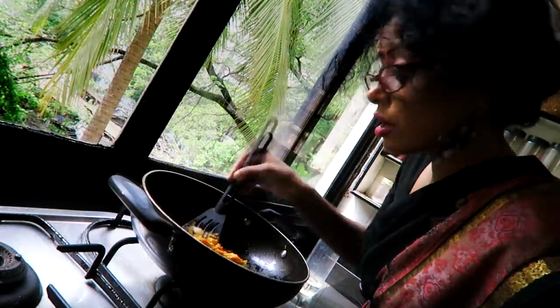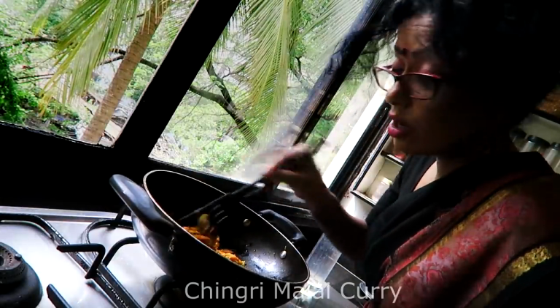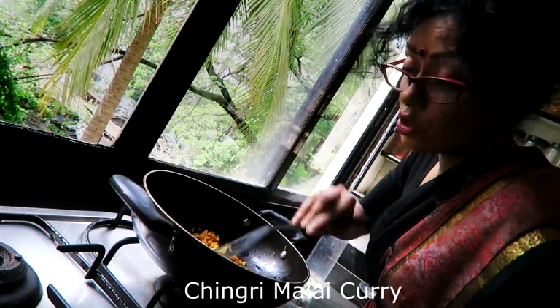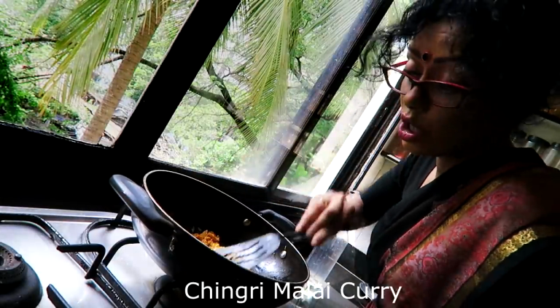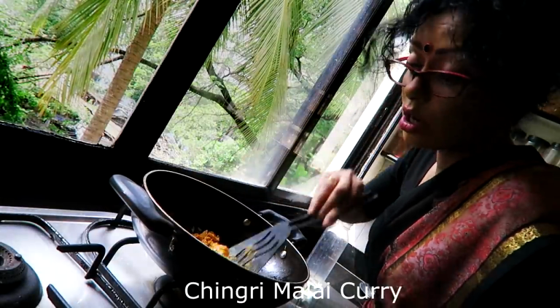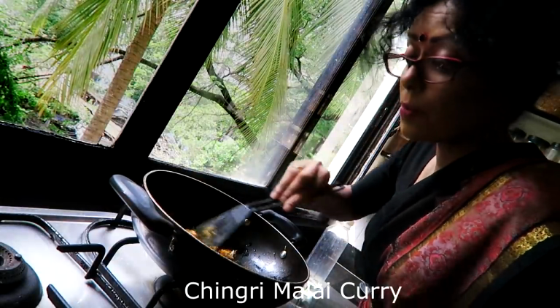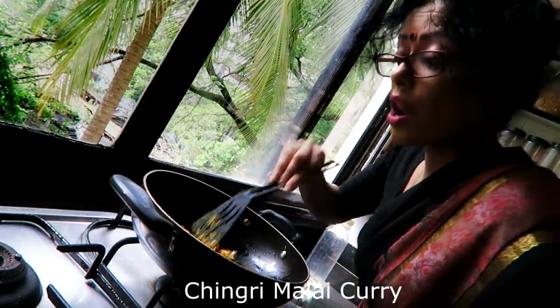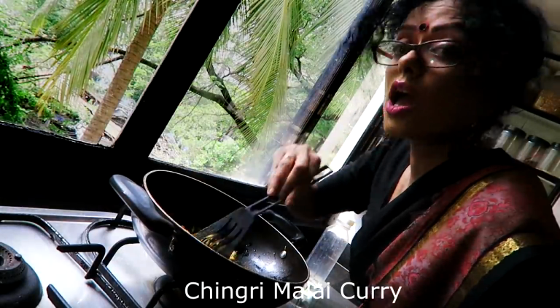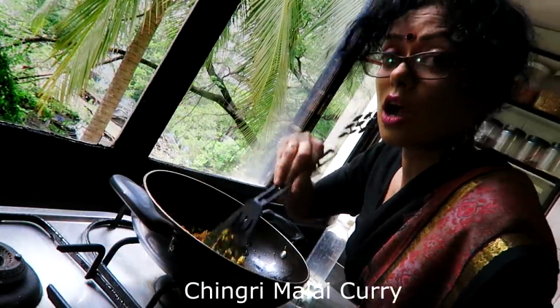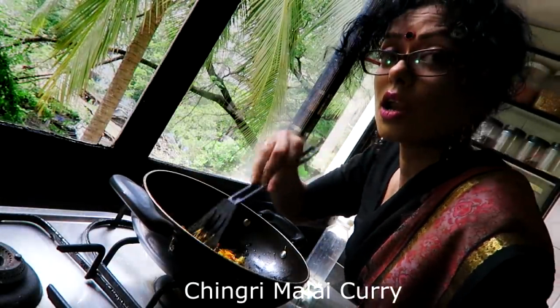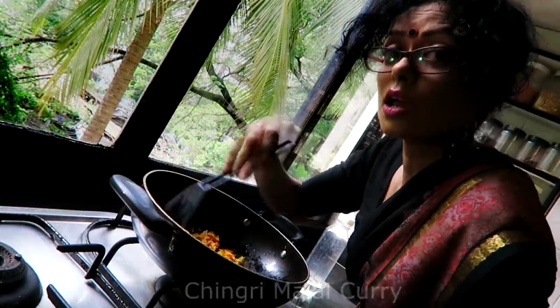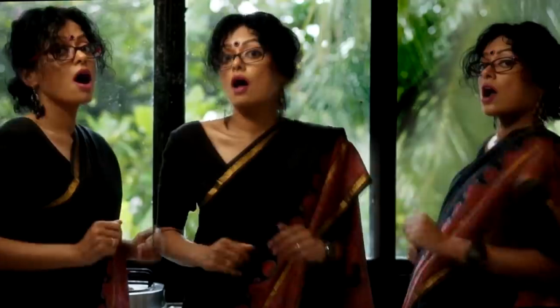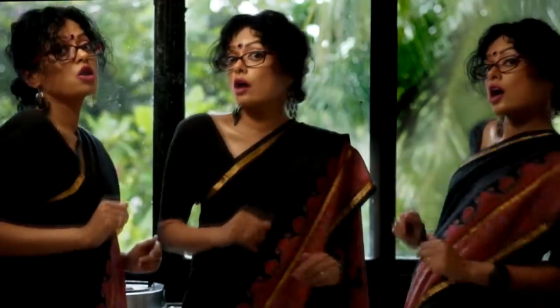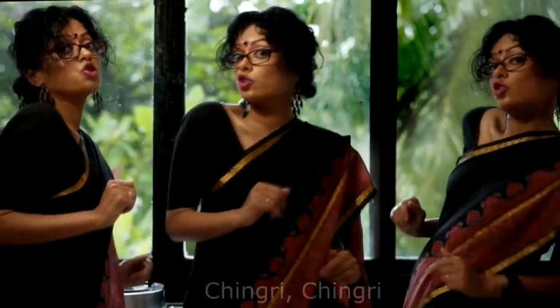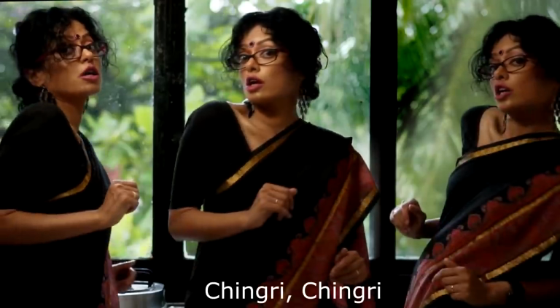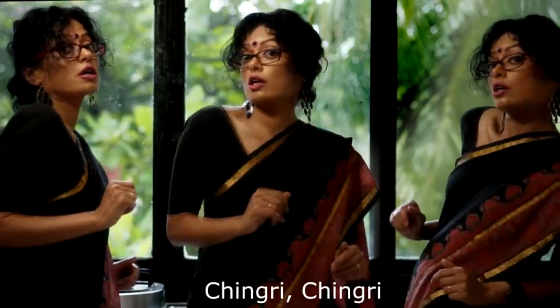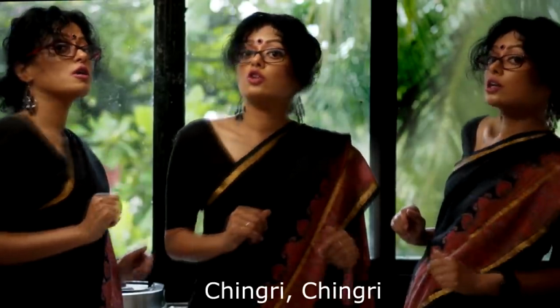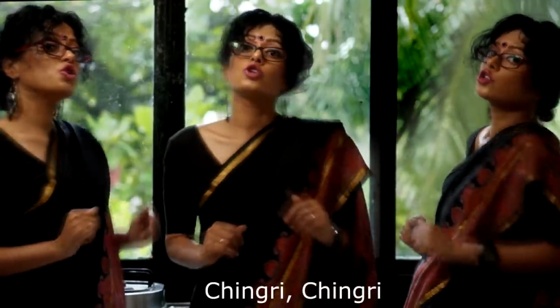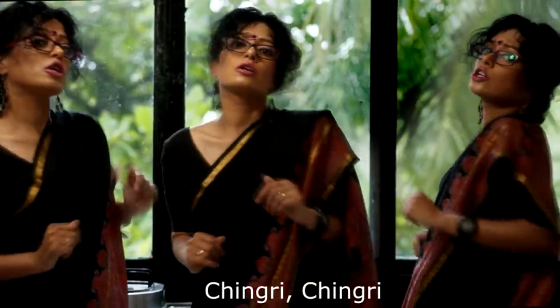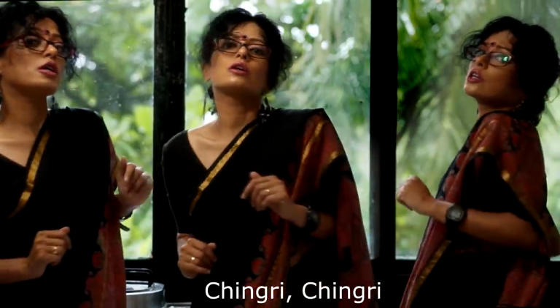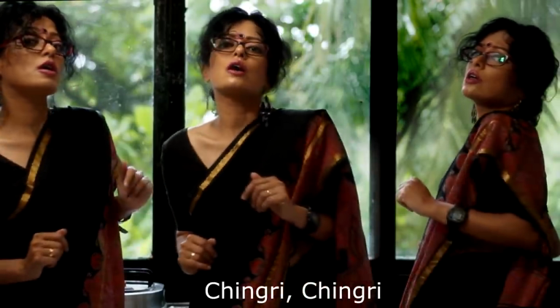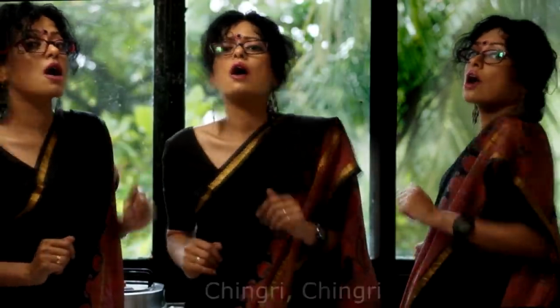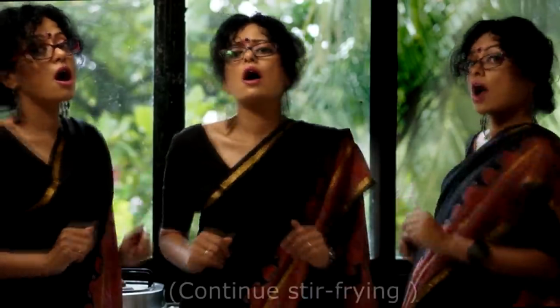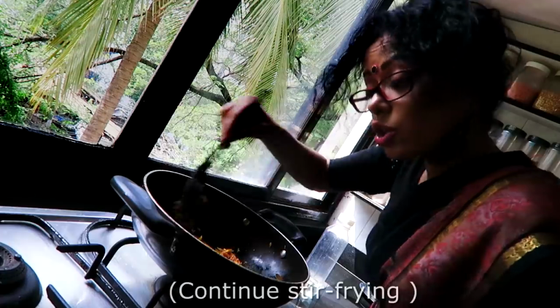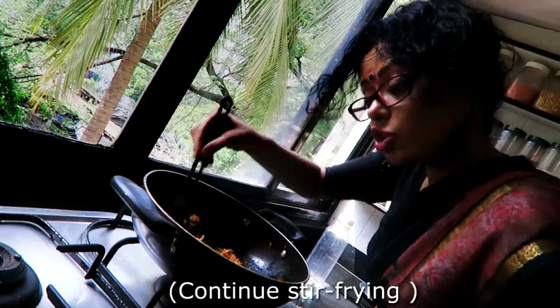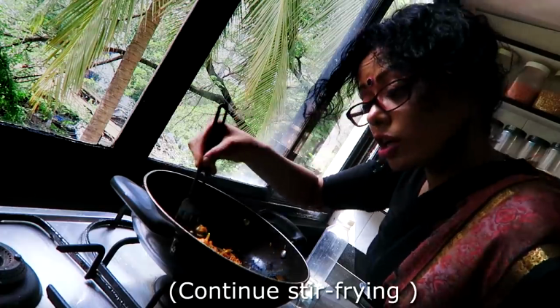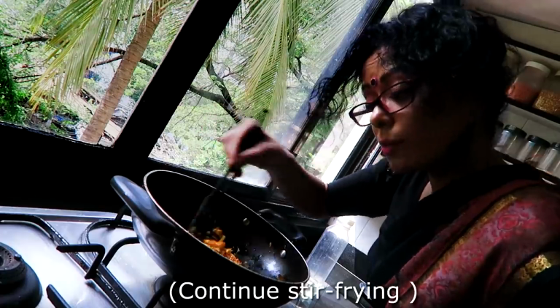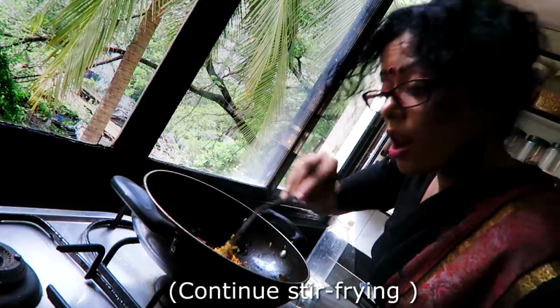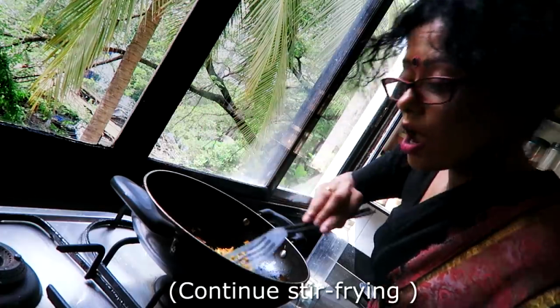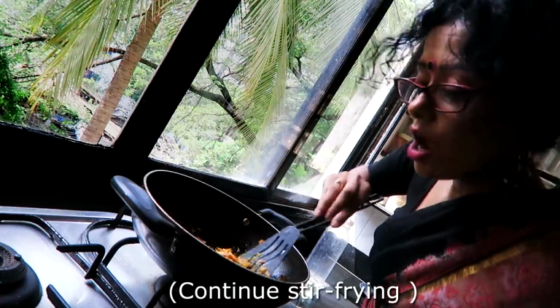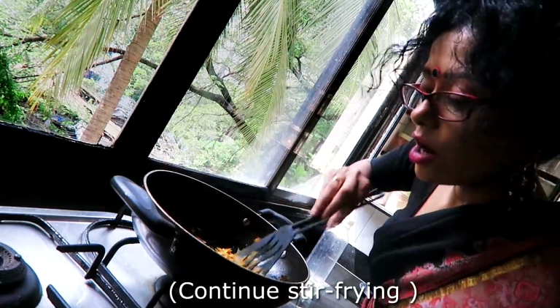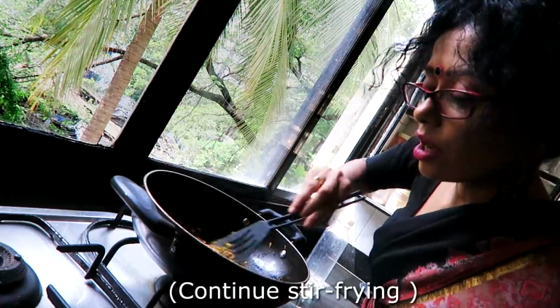Add ground onion and paste and do the same. Chingri Chingri, Chingri Malai curry. Chingri Malai curry.